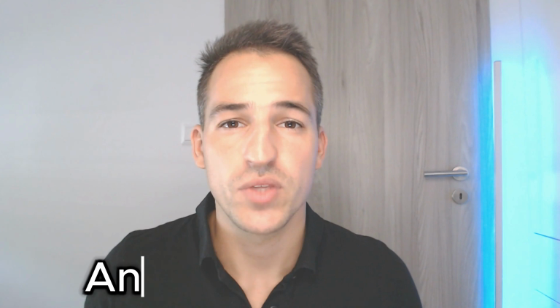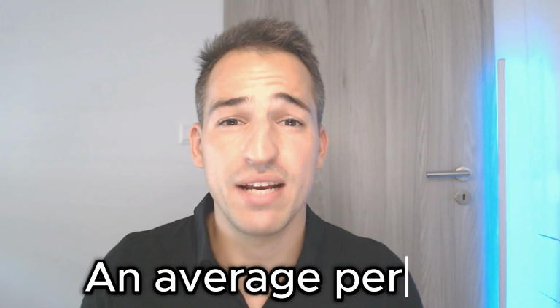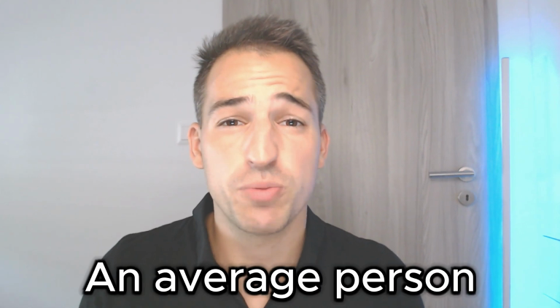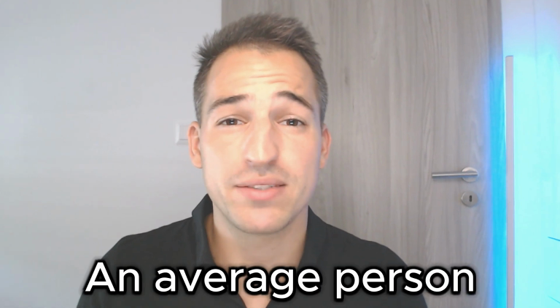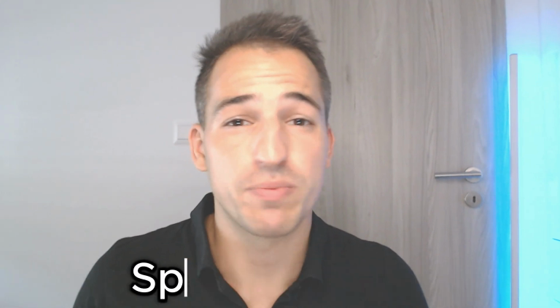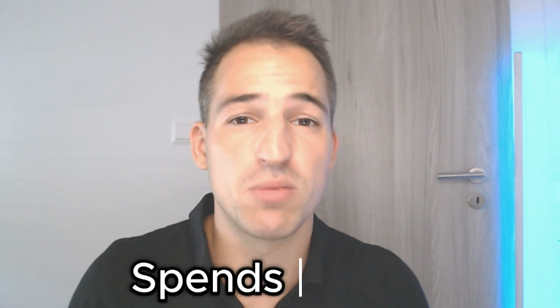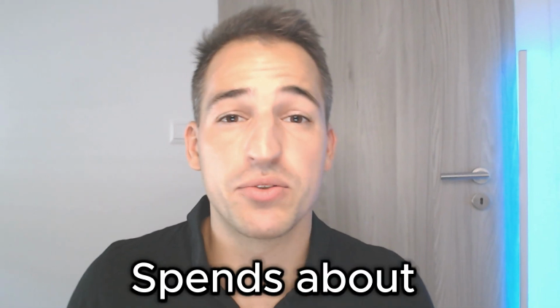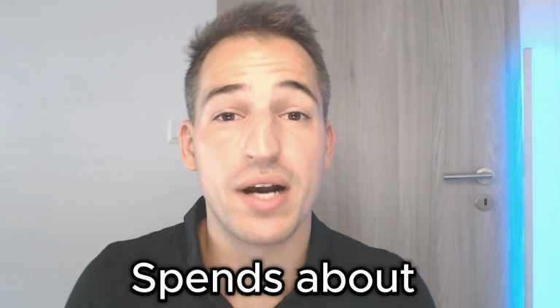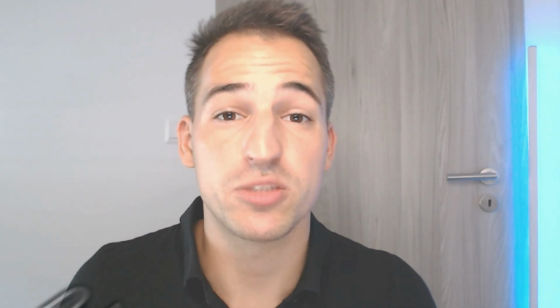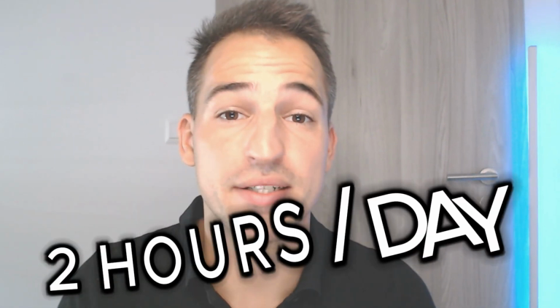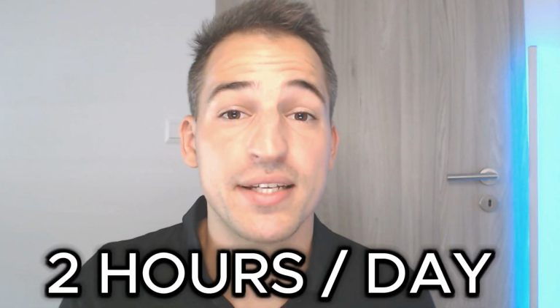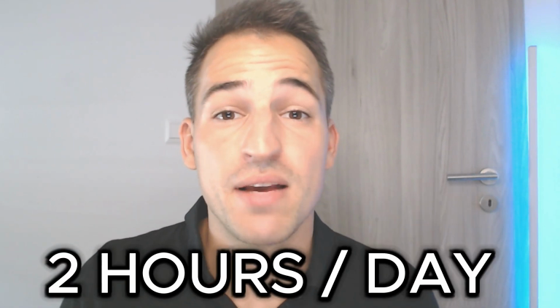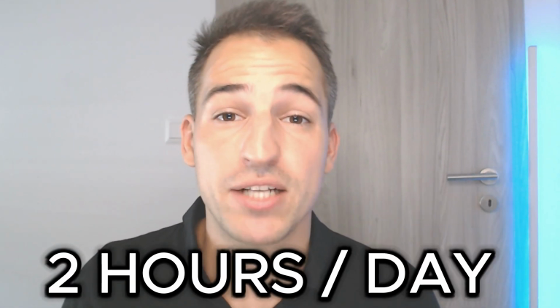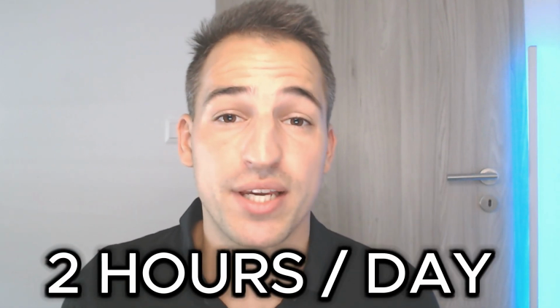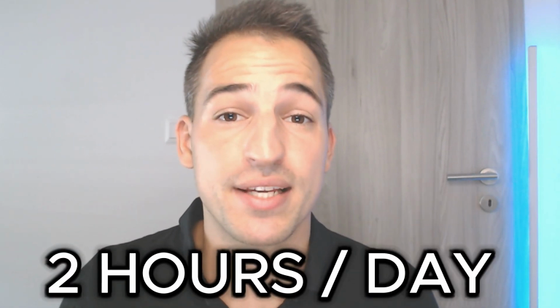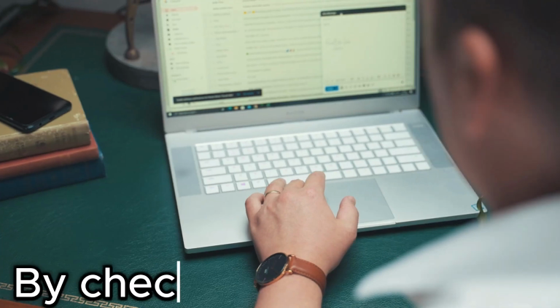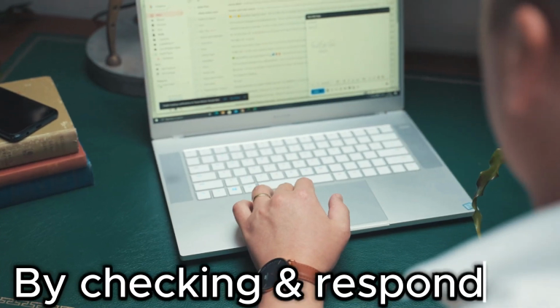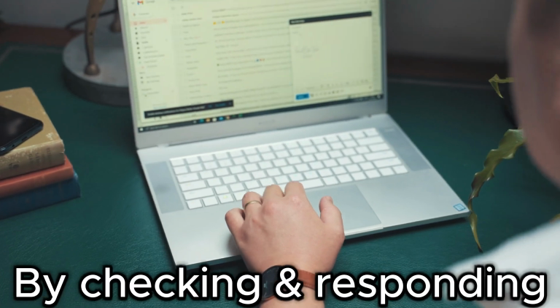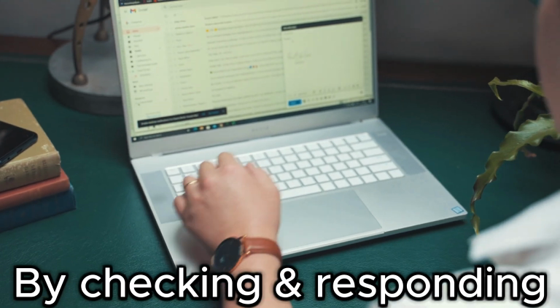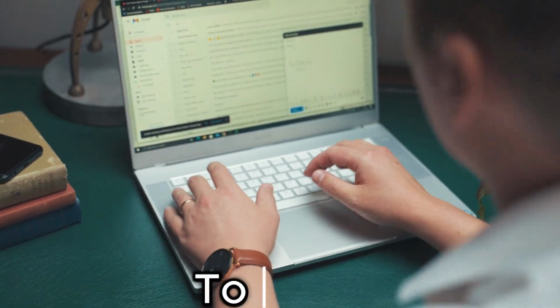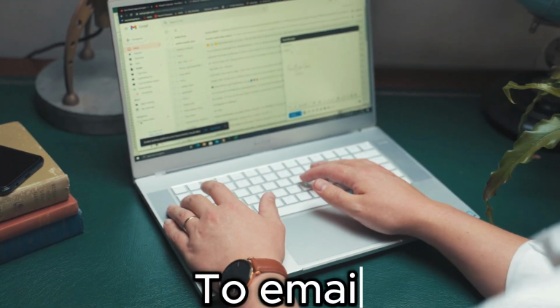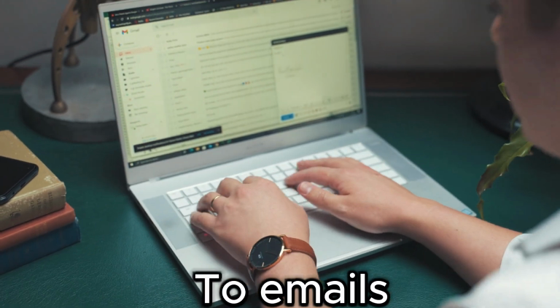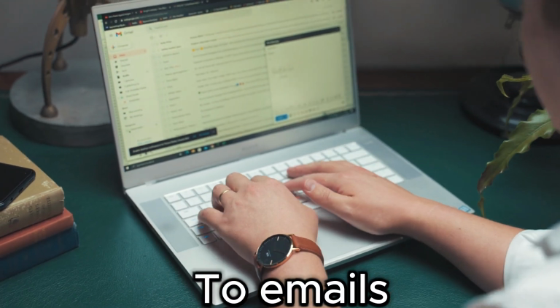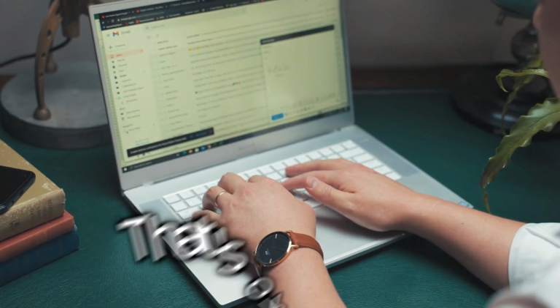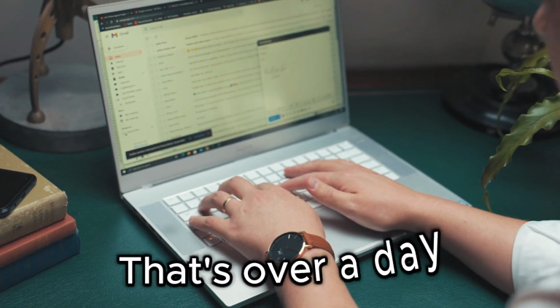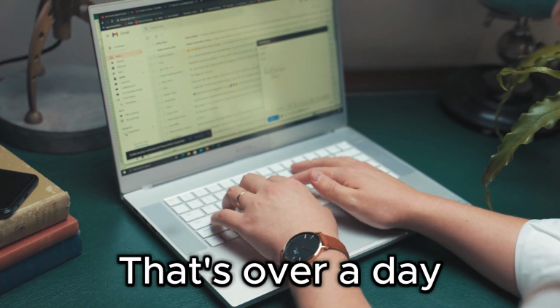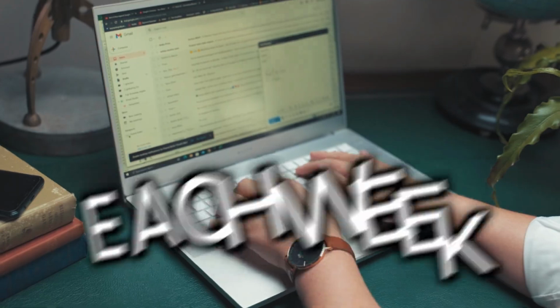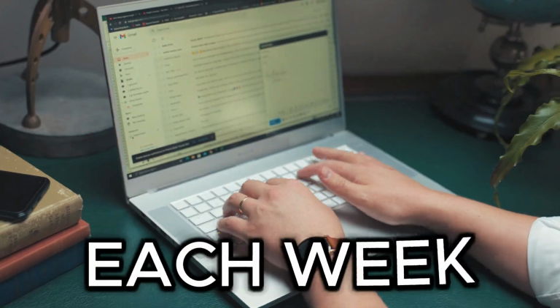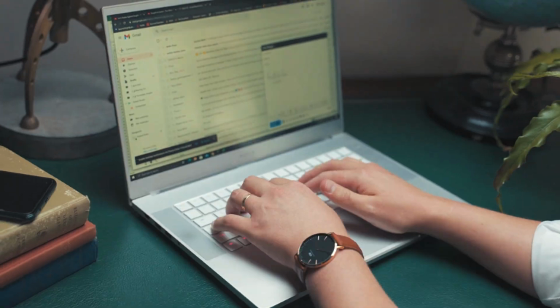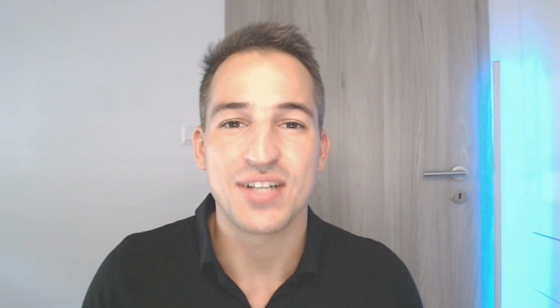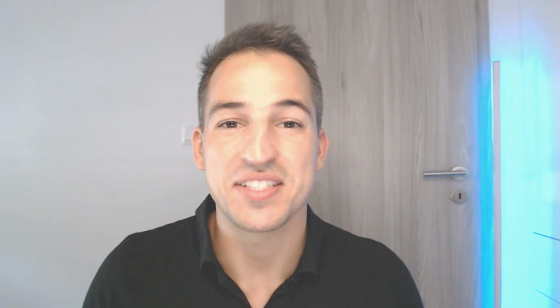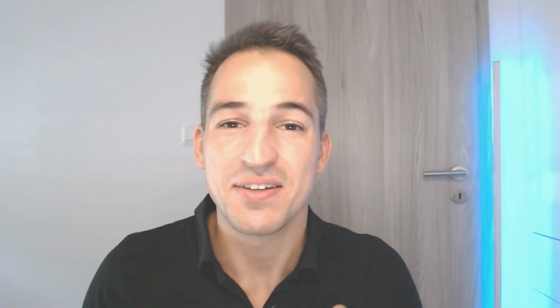An average person spends about two hours per day checking and responding to emails. That's over a day each week. Crazy, right?